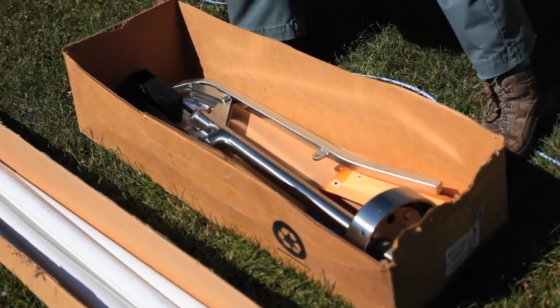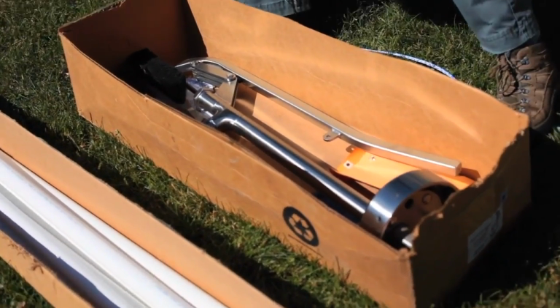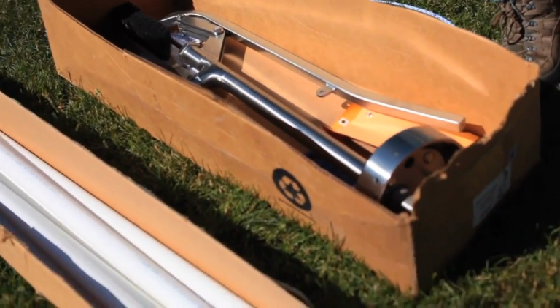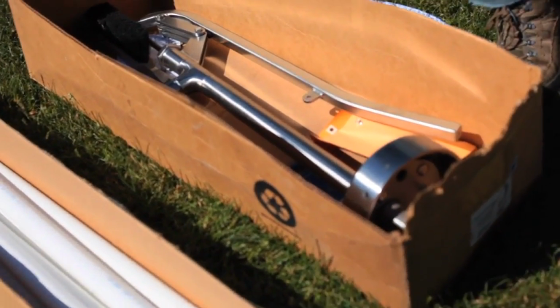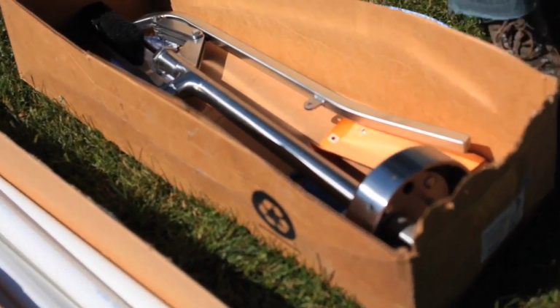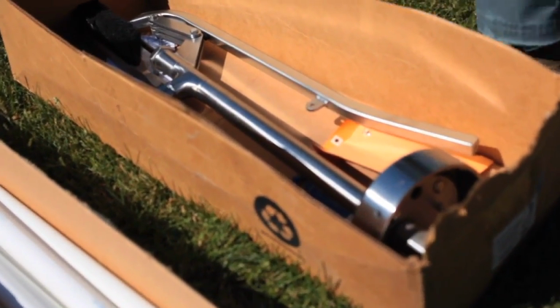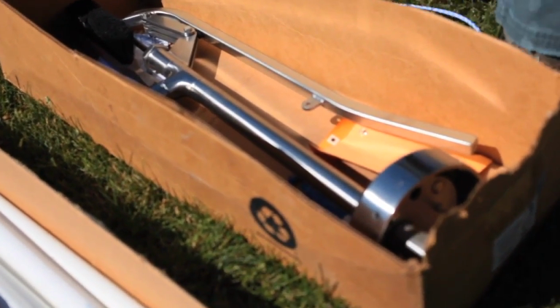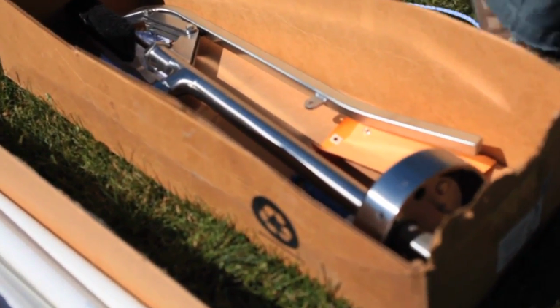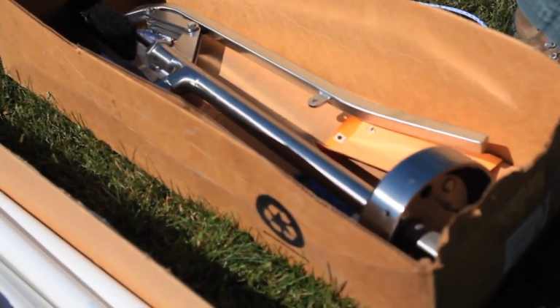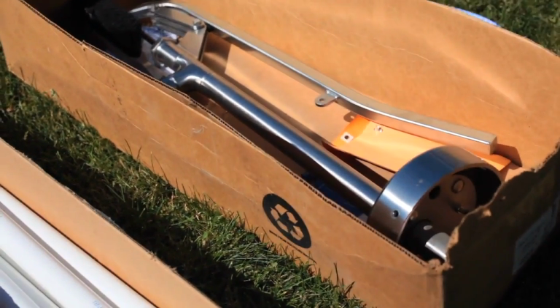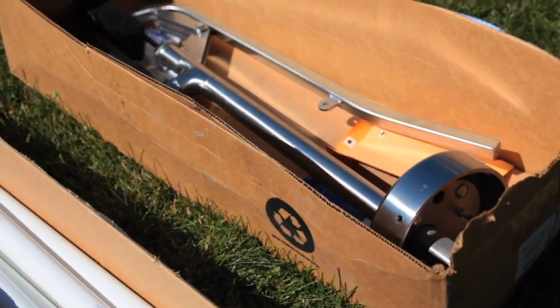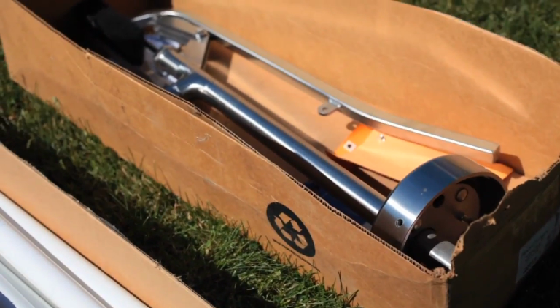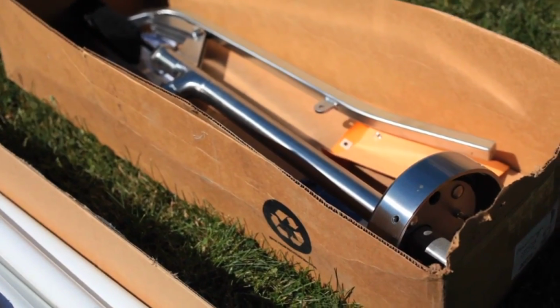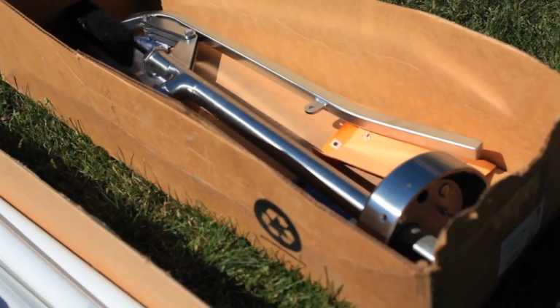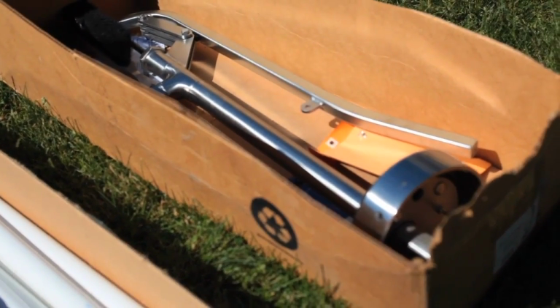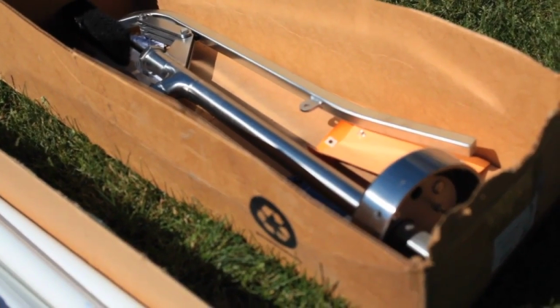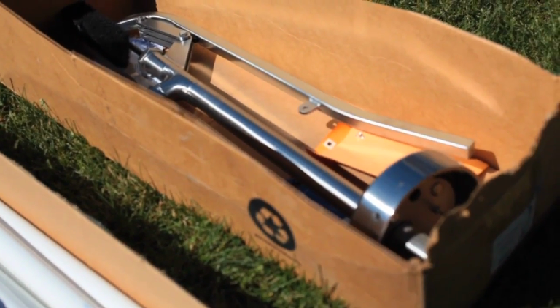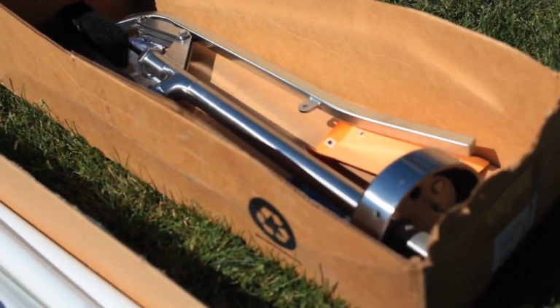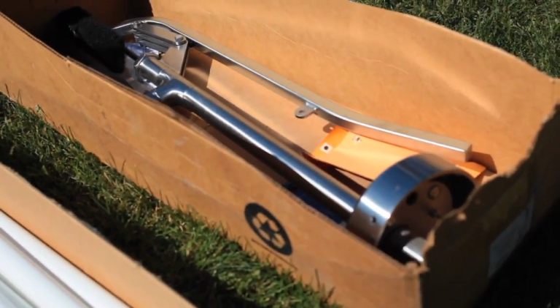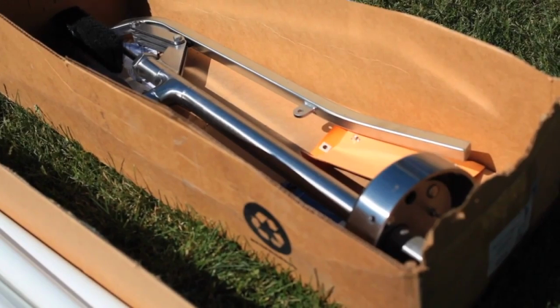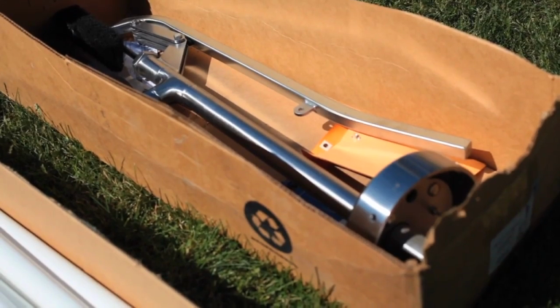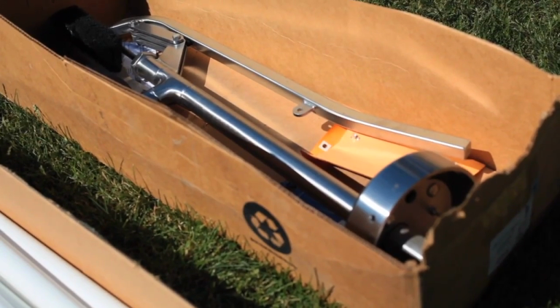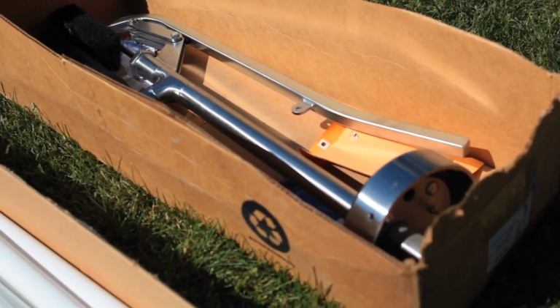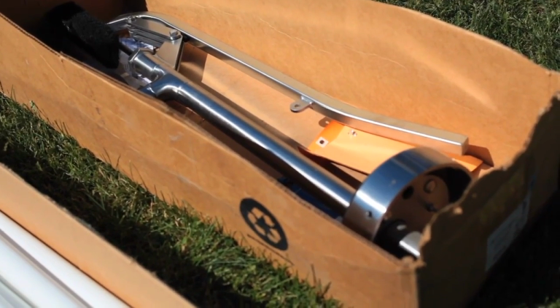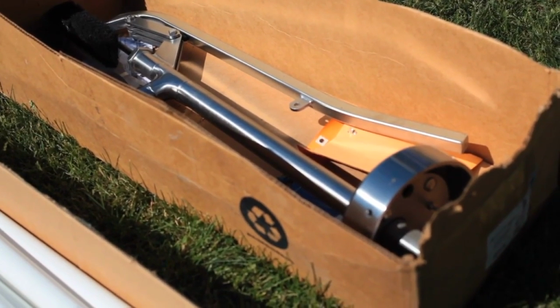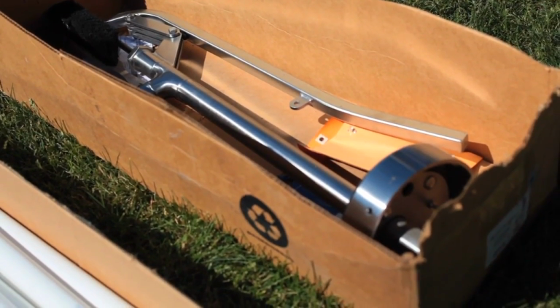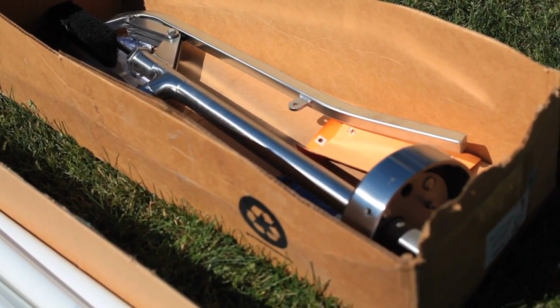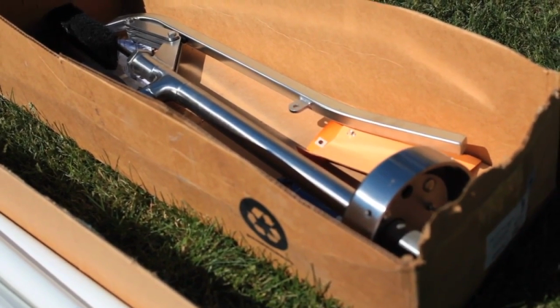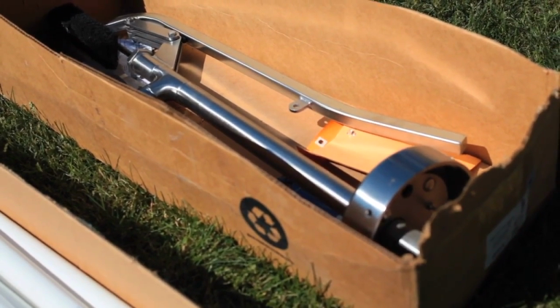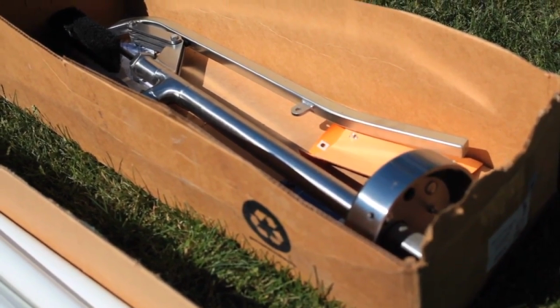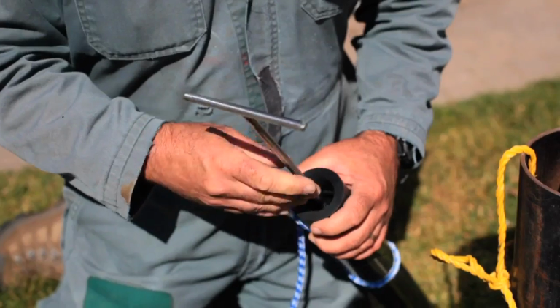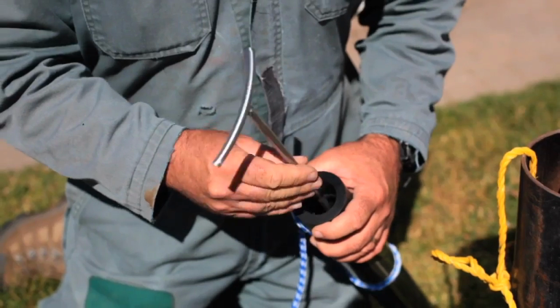This is the actual pump handle assembly that sits on top of the well — it's the thing that you work back and forth.